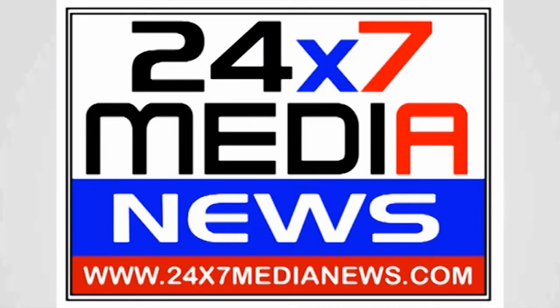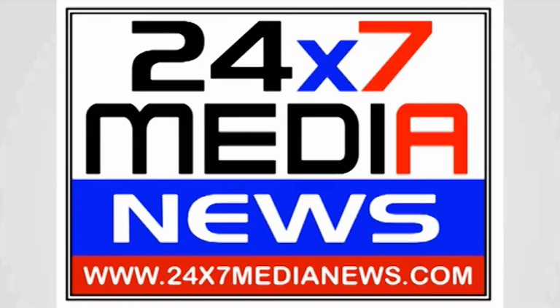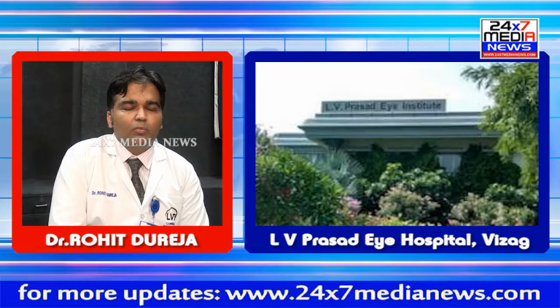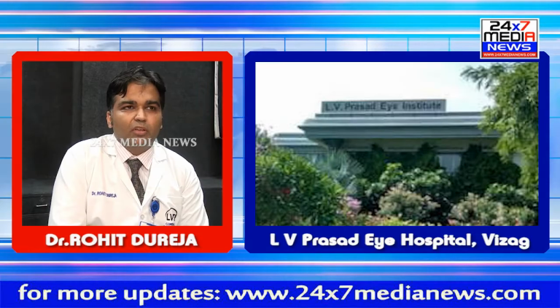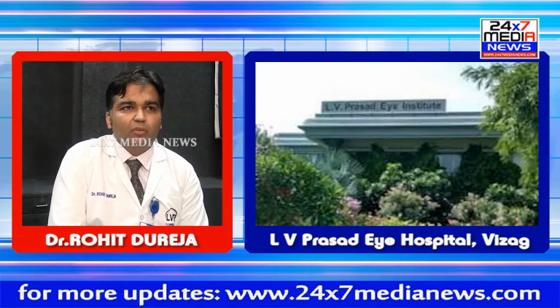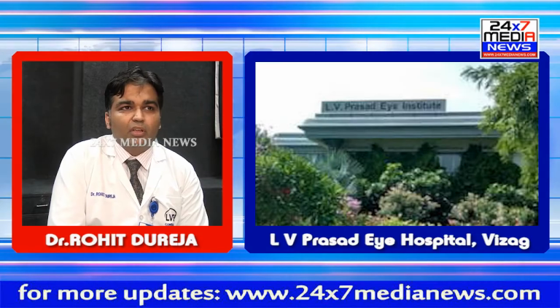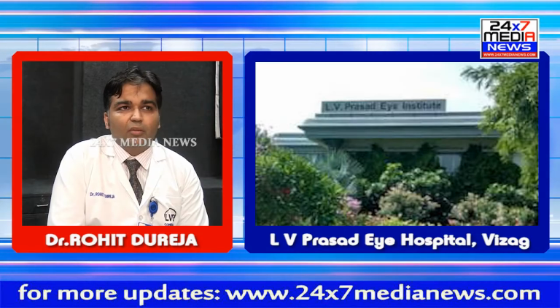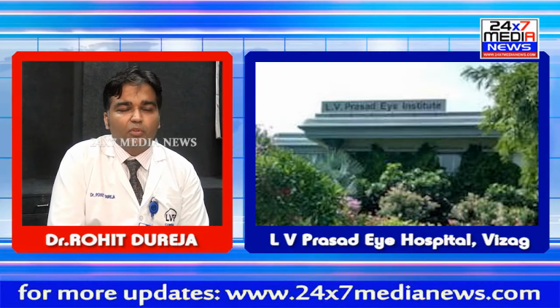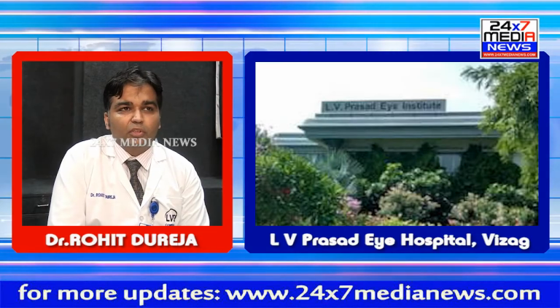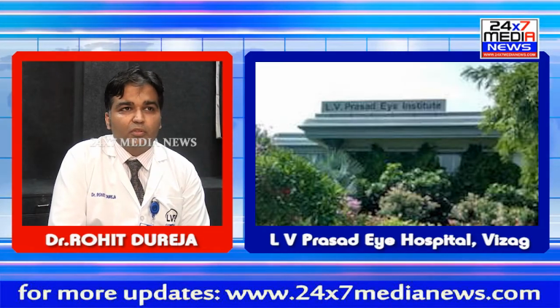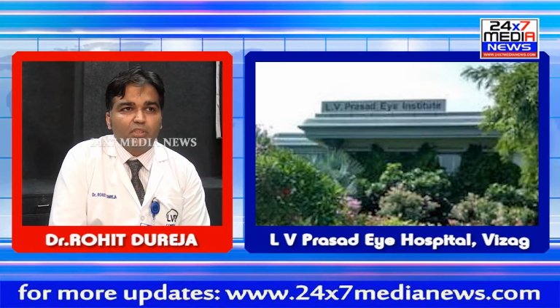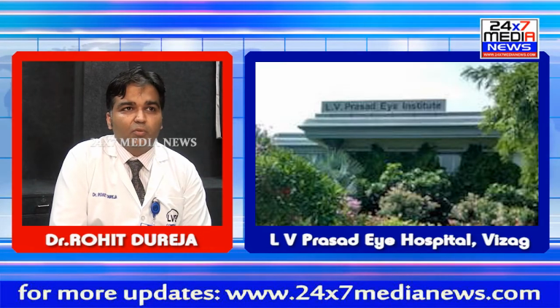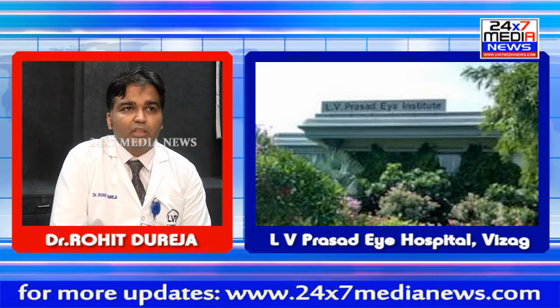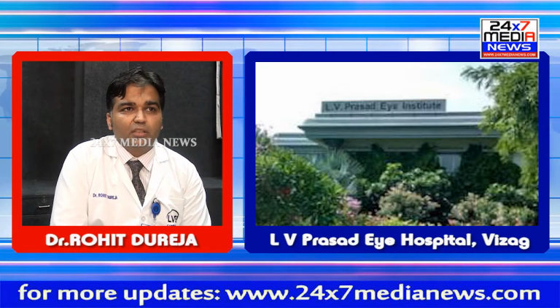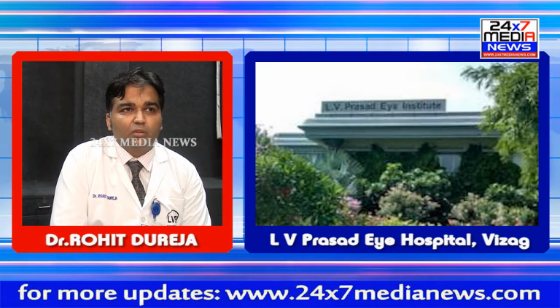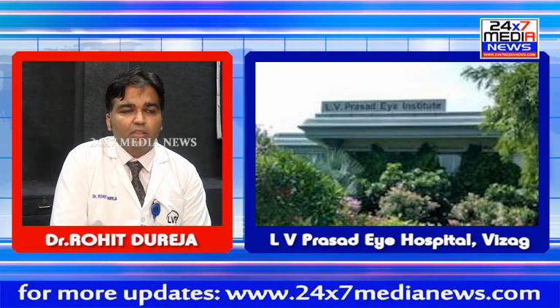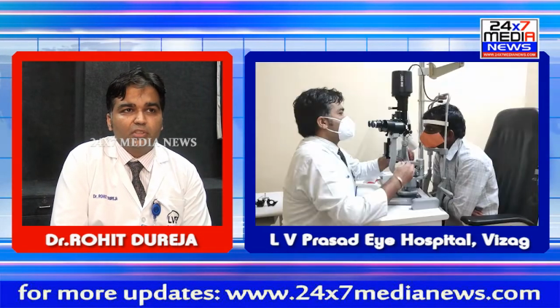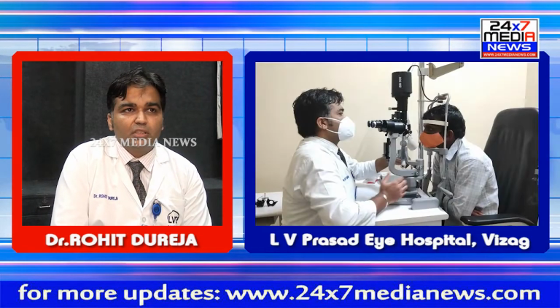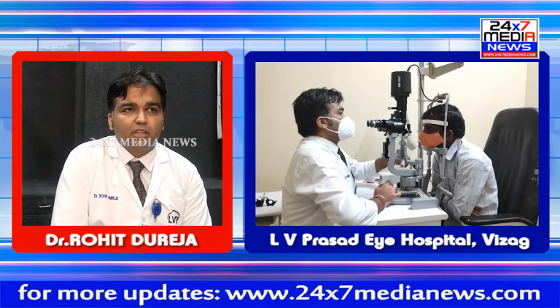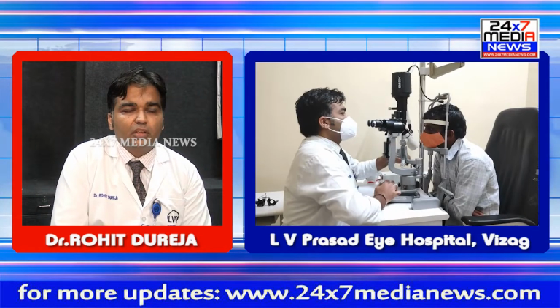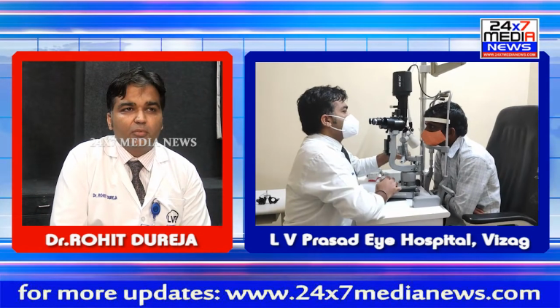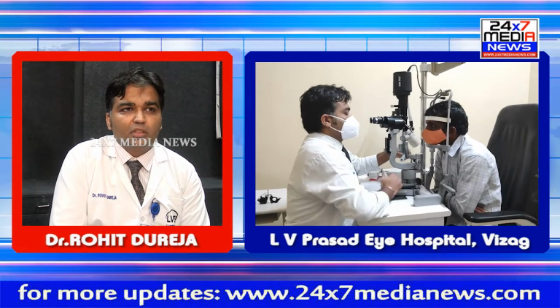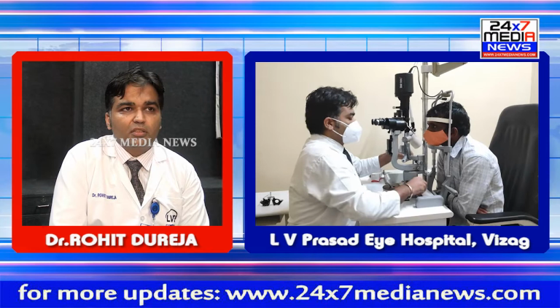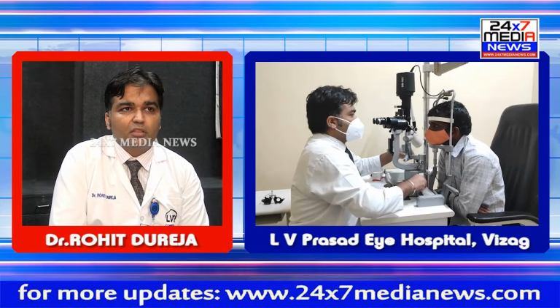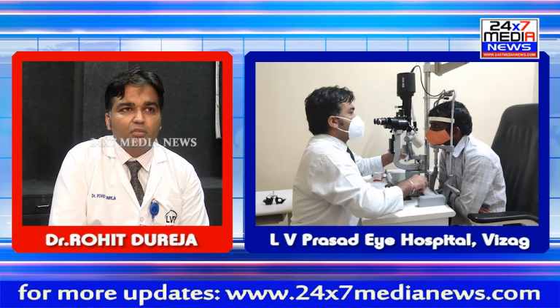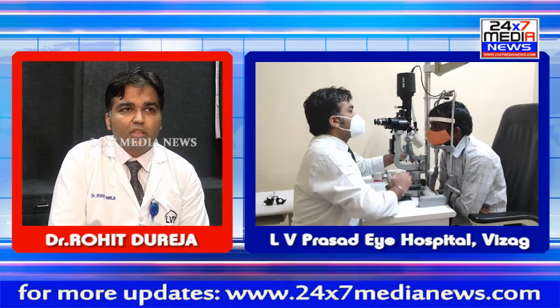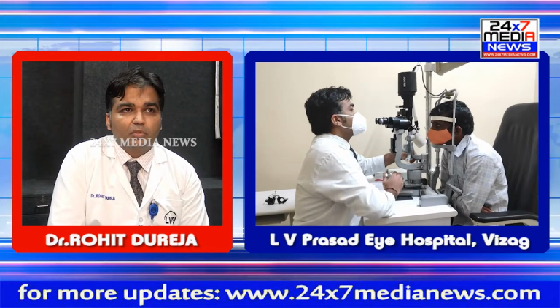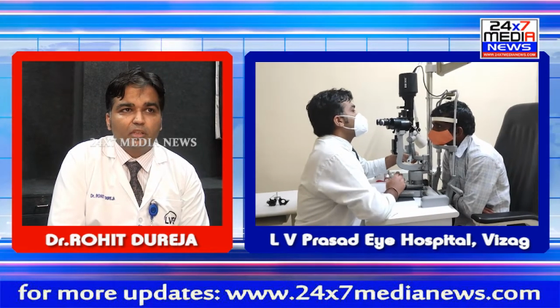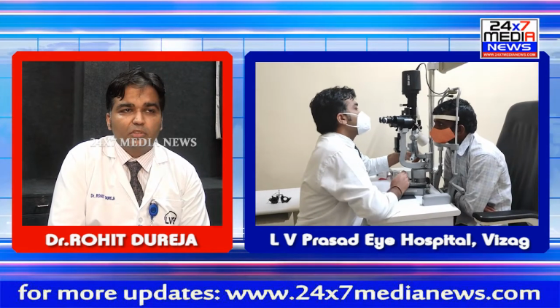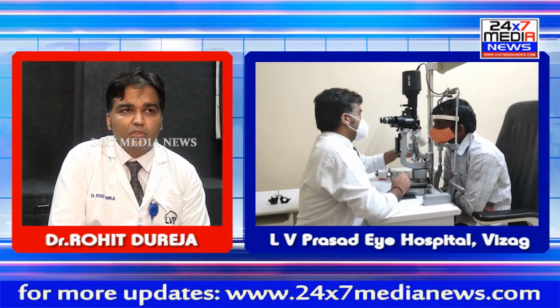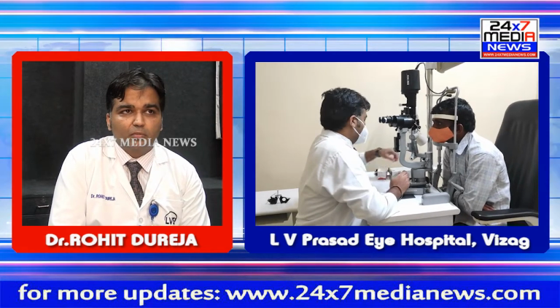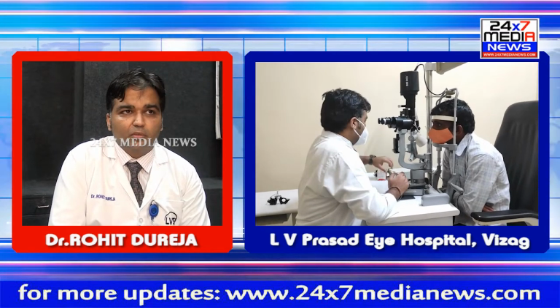Good morning everyone. I am Dr. Rohit Dureja, working as a cornea specialist at LV Prasad Eye Institute, GMRB campus, Vishakhapatnam.